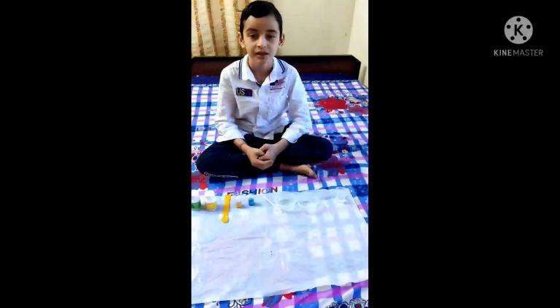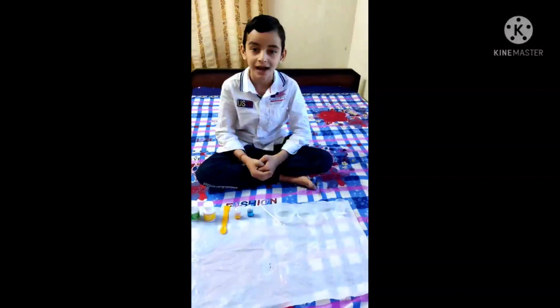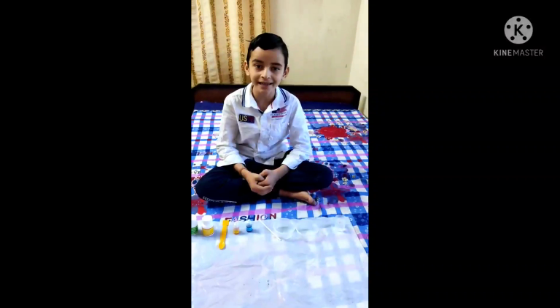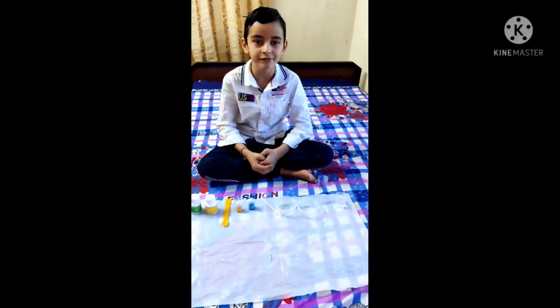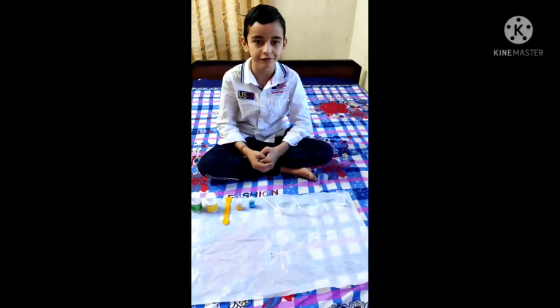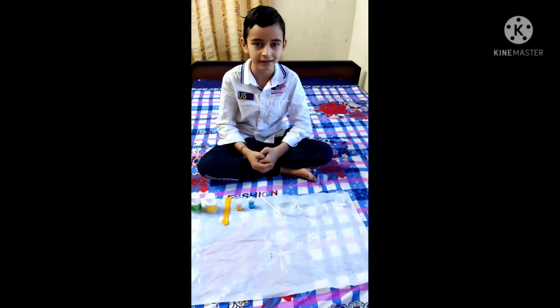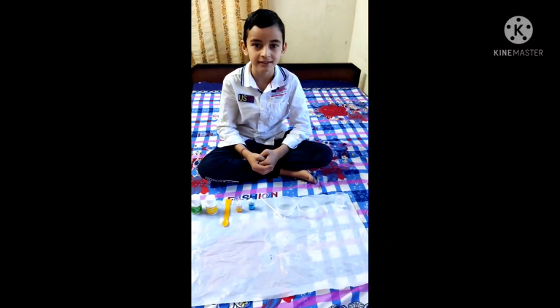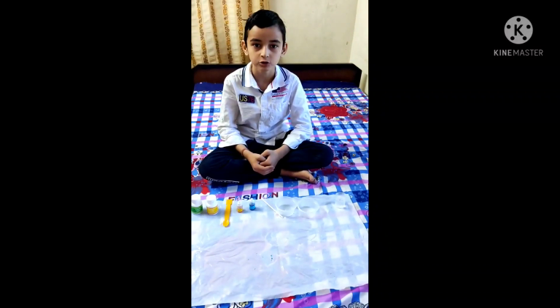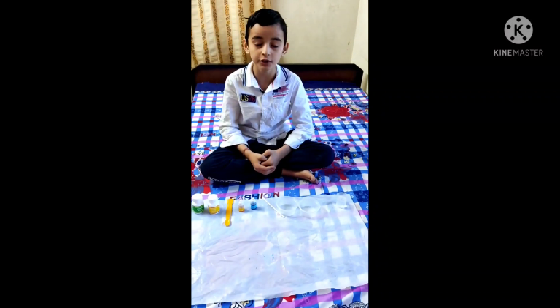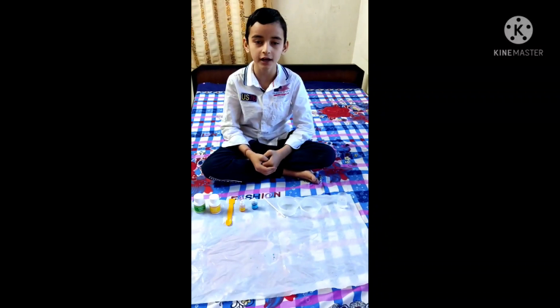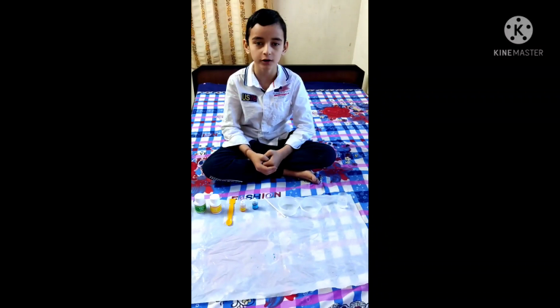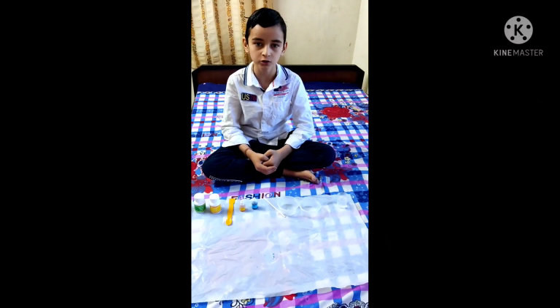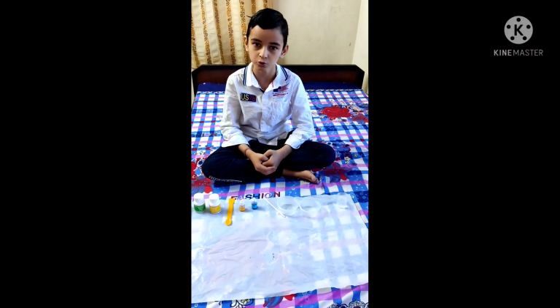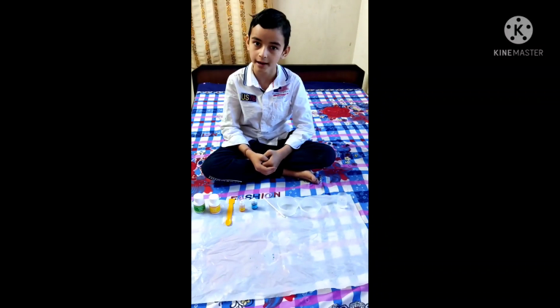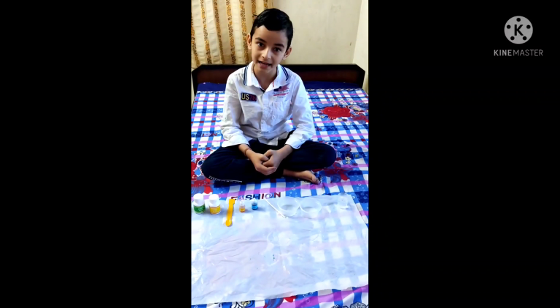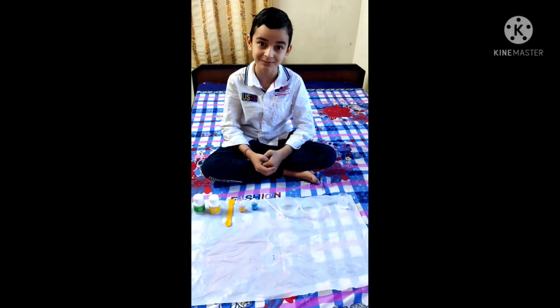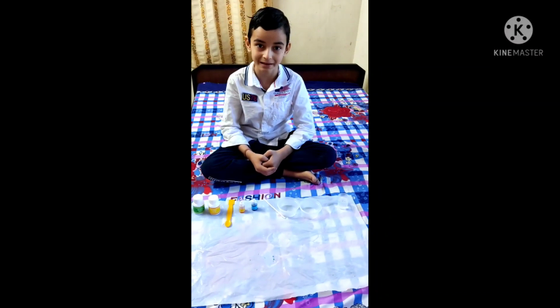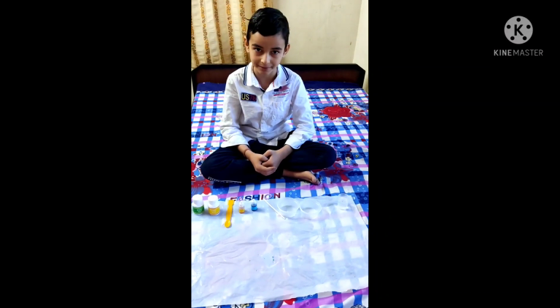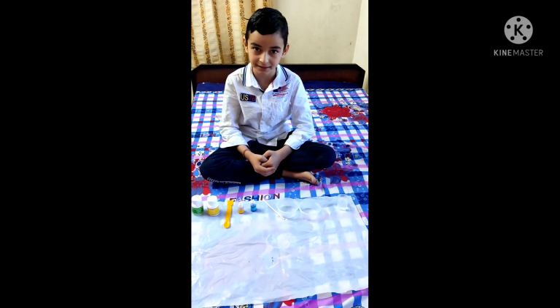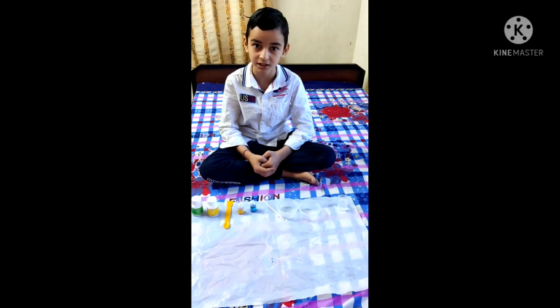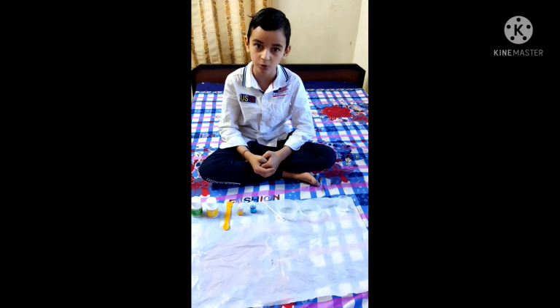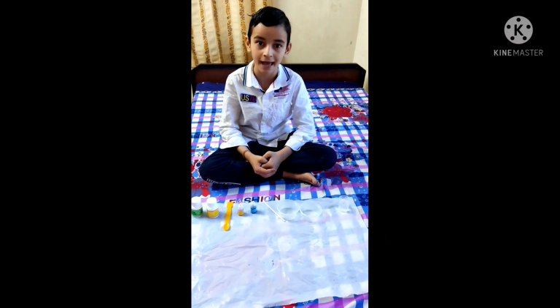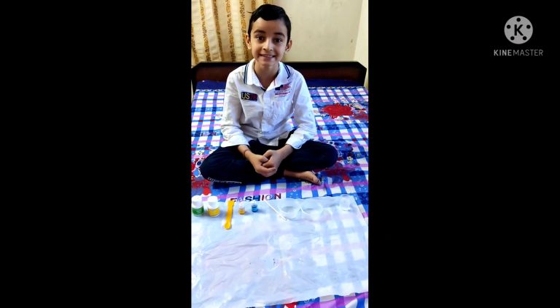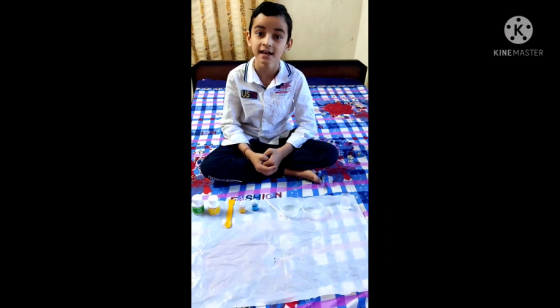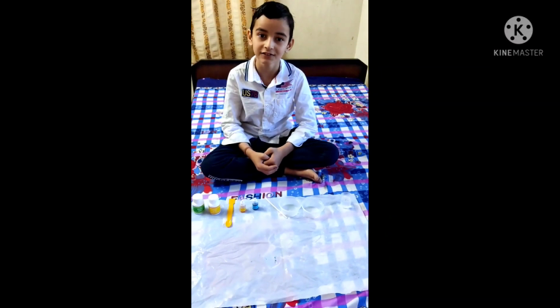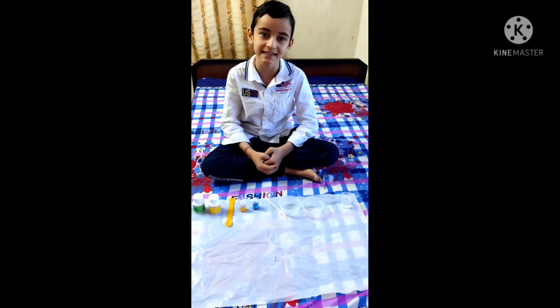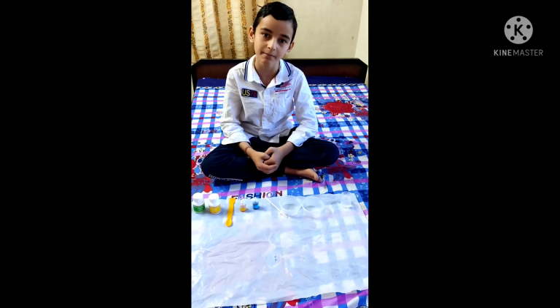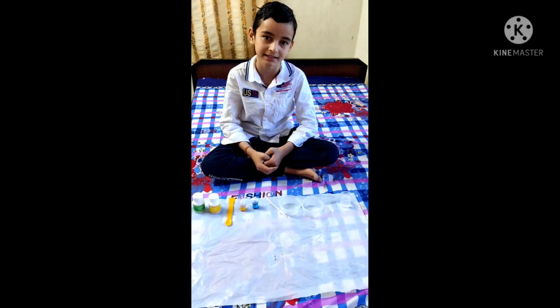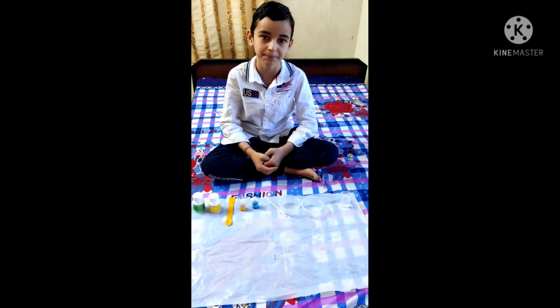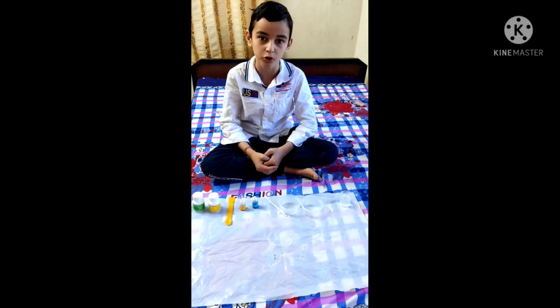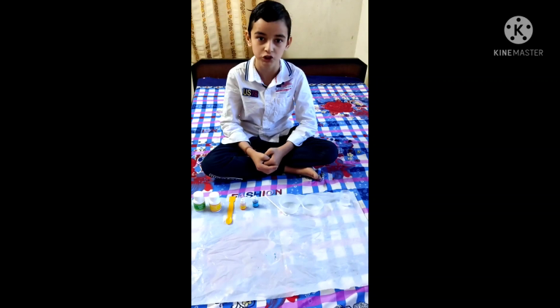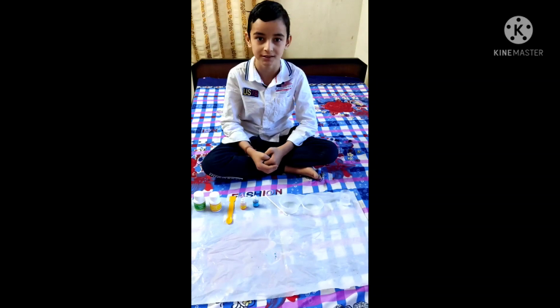Hi everyone! Today we are going to do an experiment known as Physi-Magic Potion.